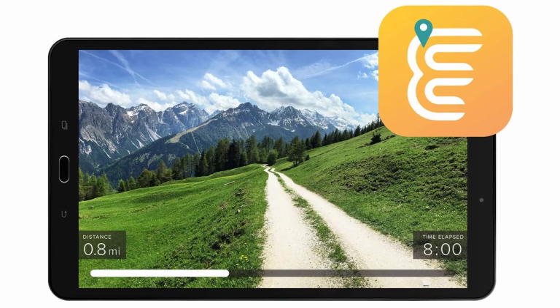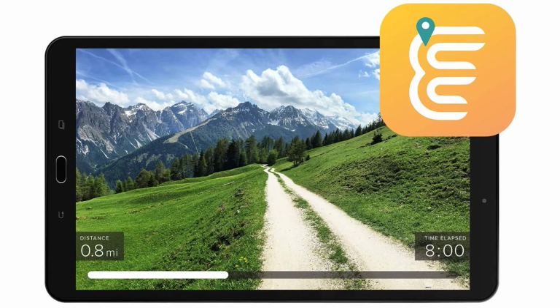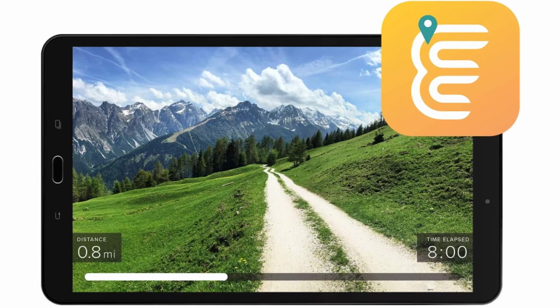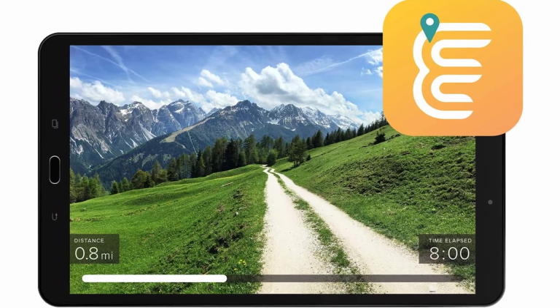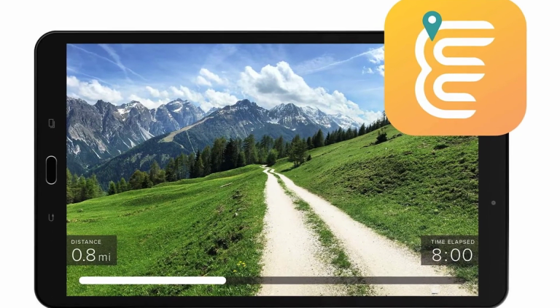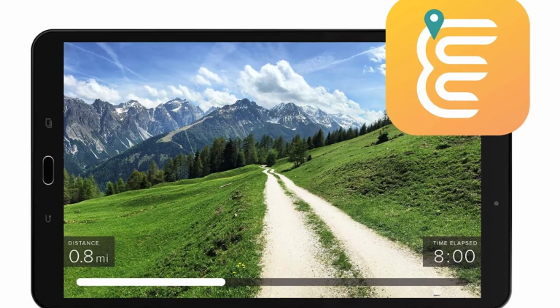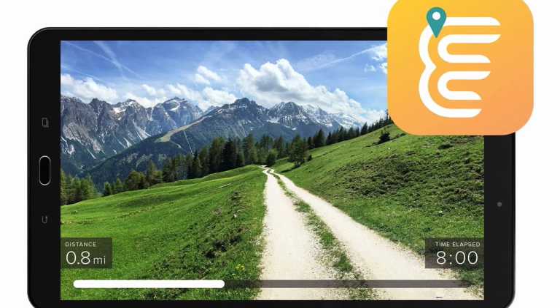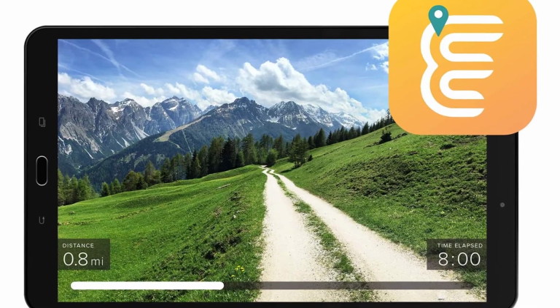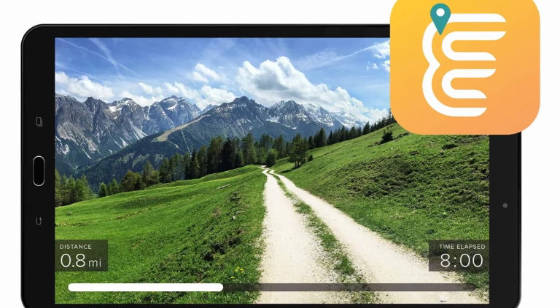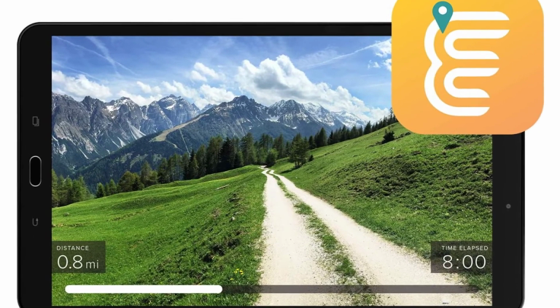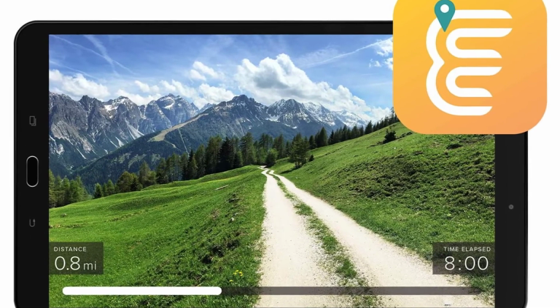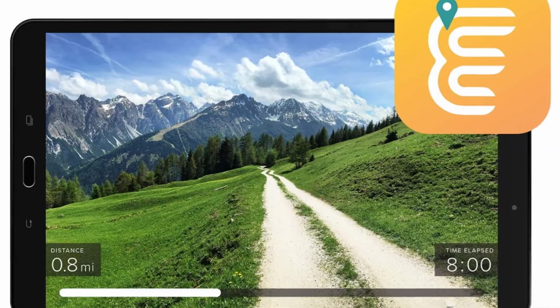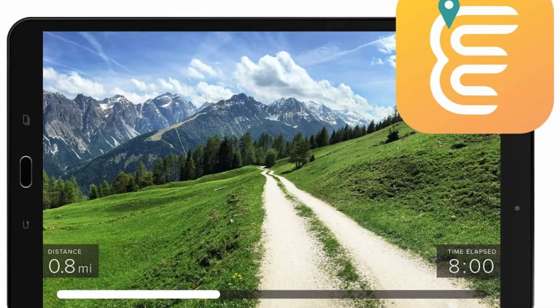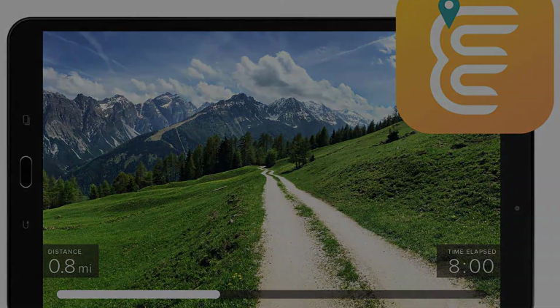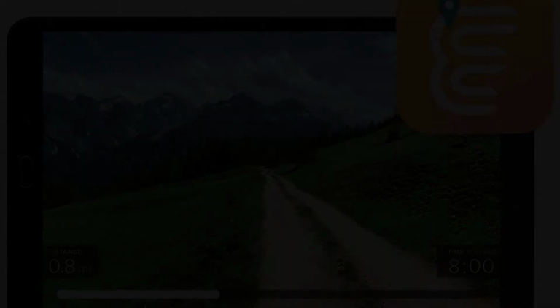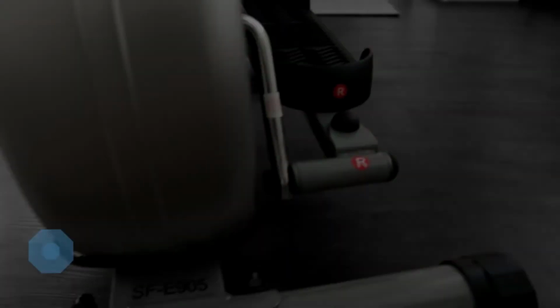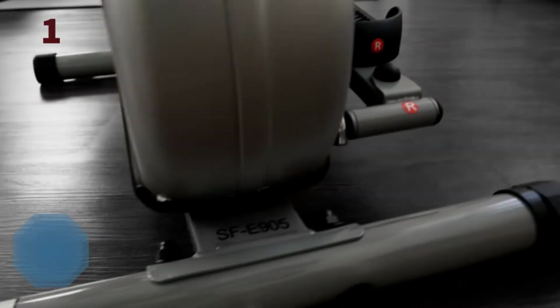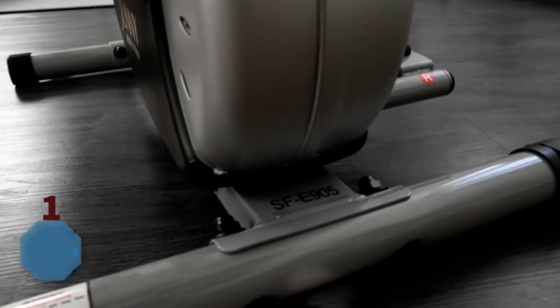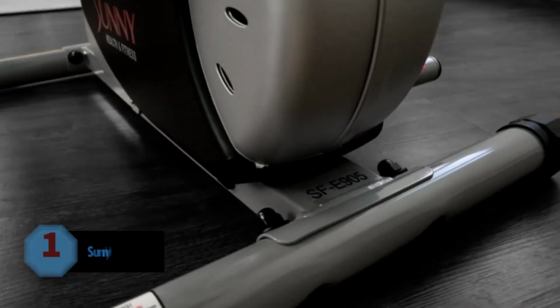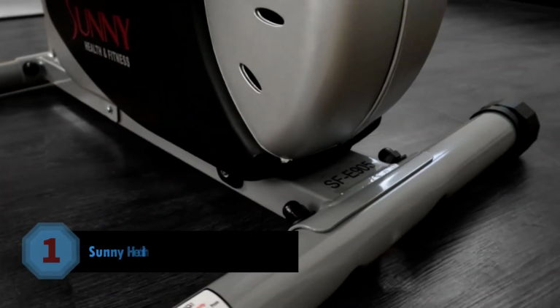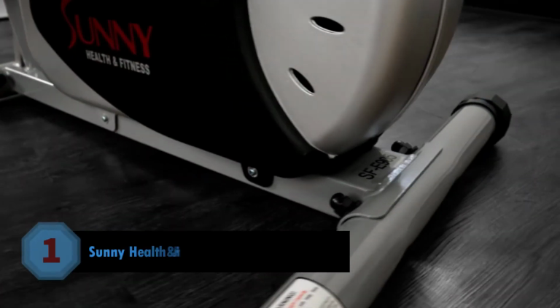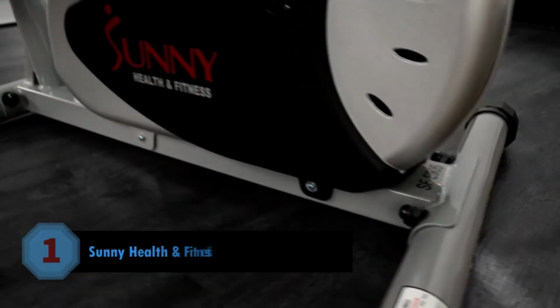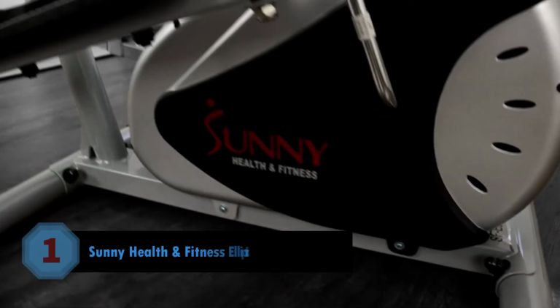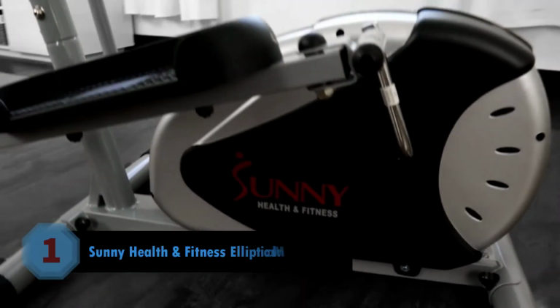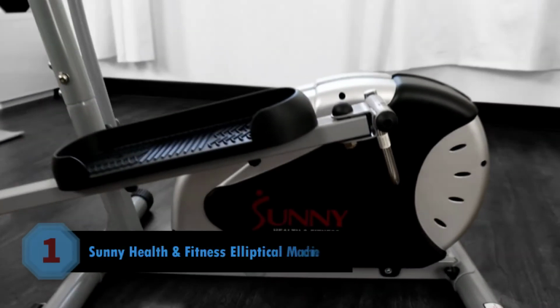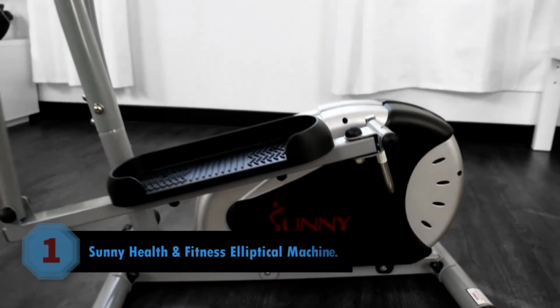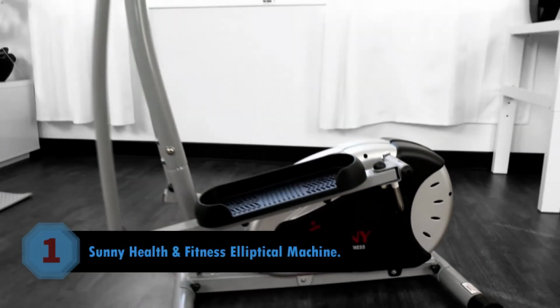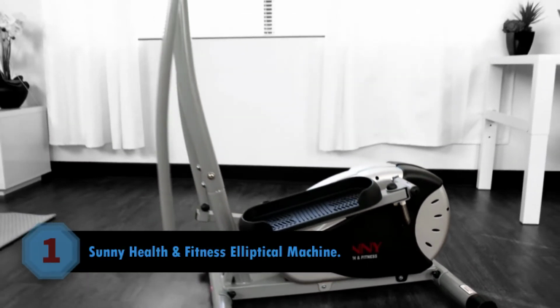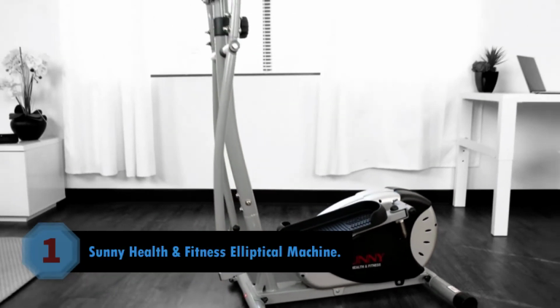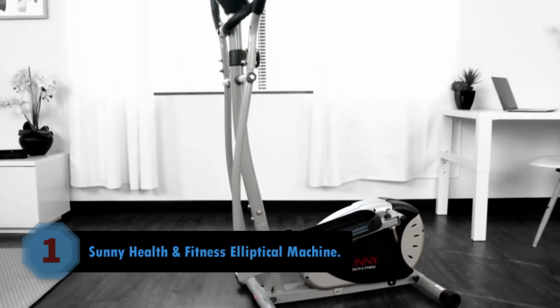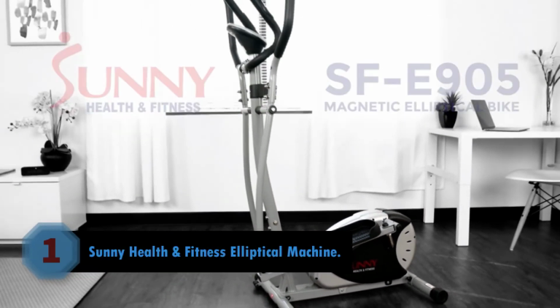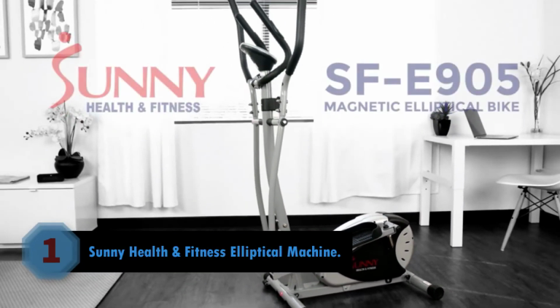The Run Social app provides you with 19 virtual training locations and 27 routes from around the world.